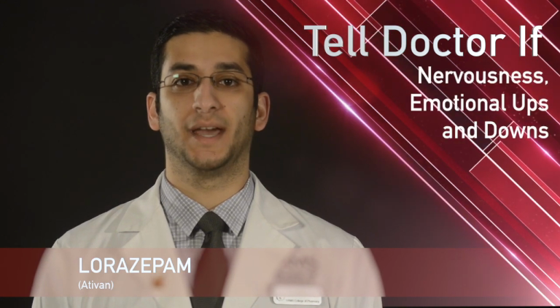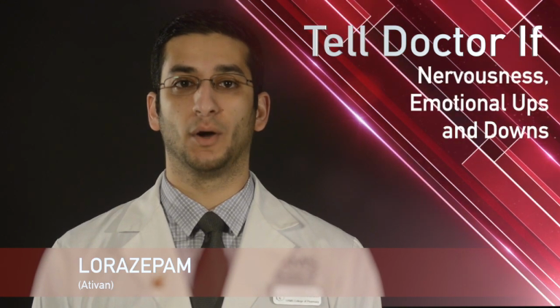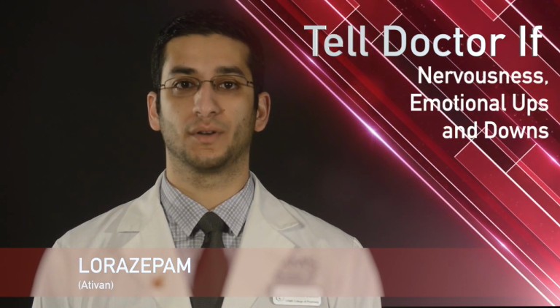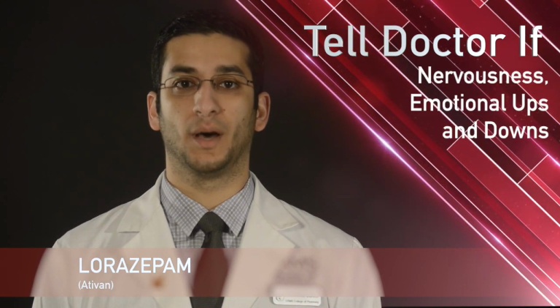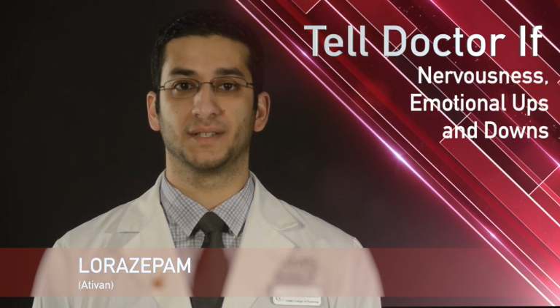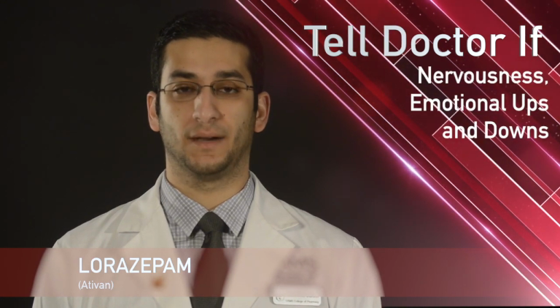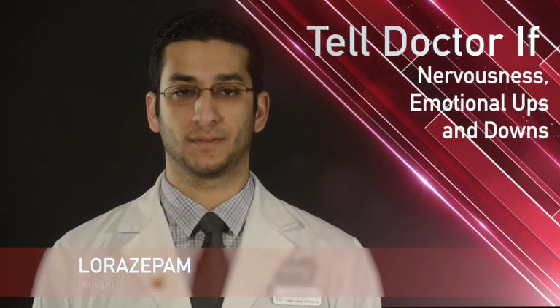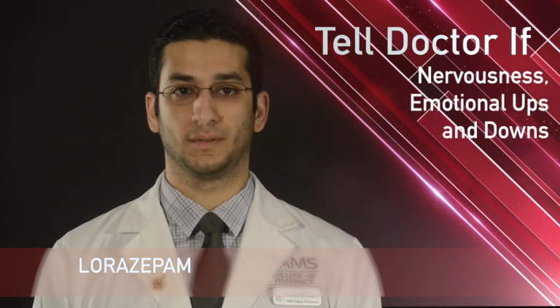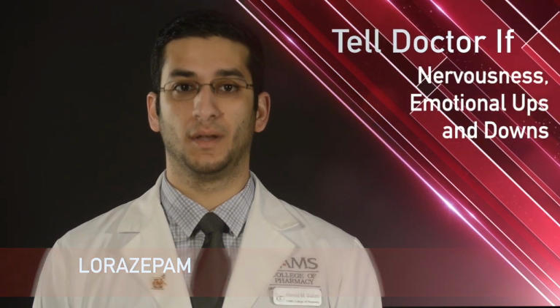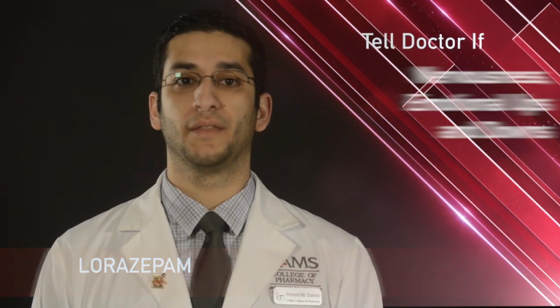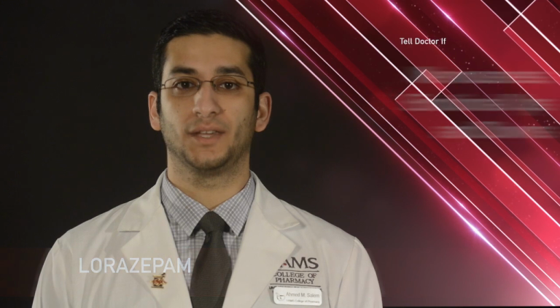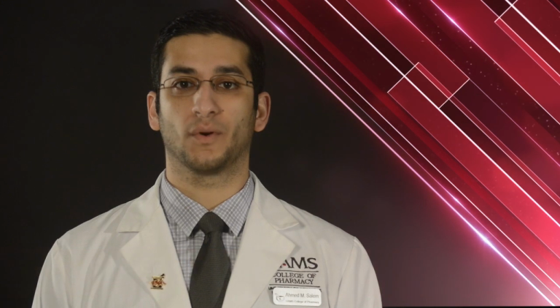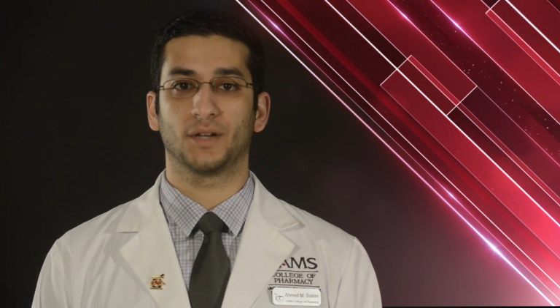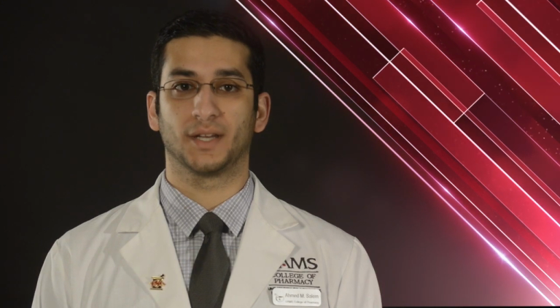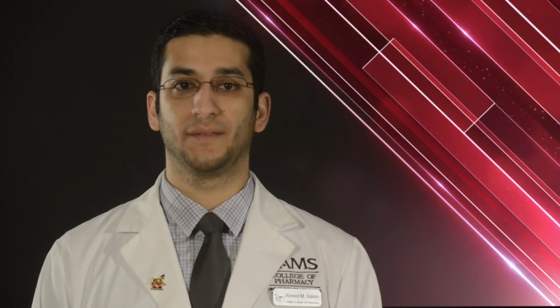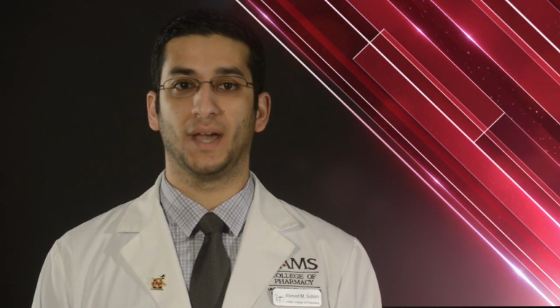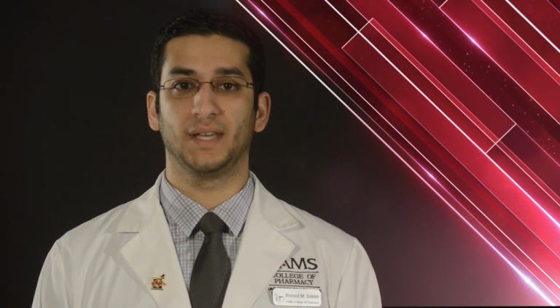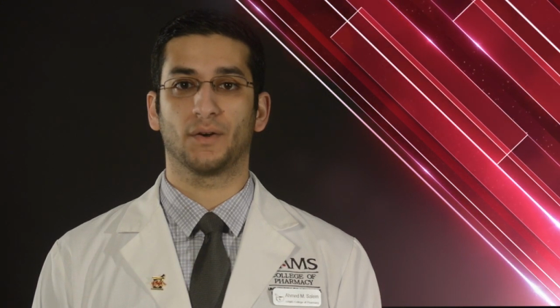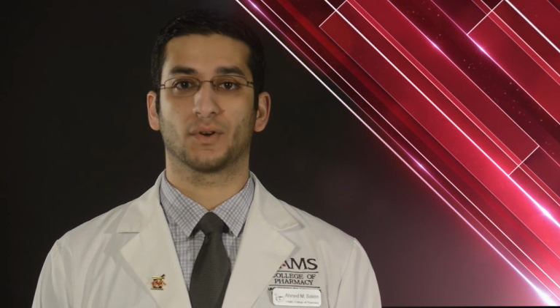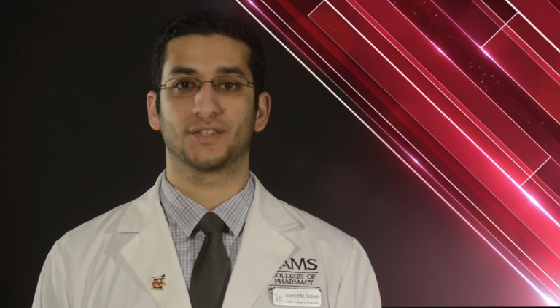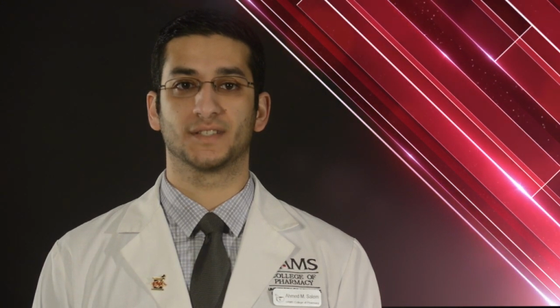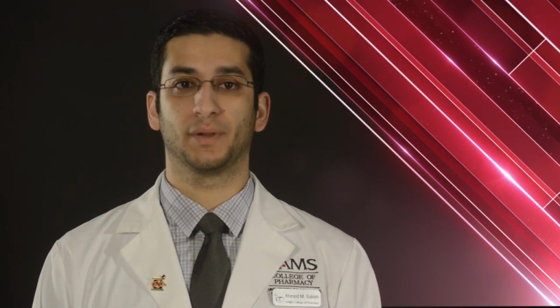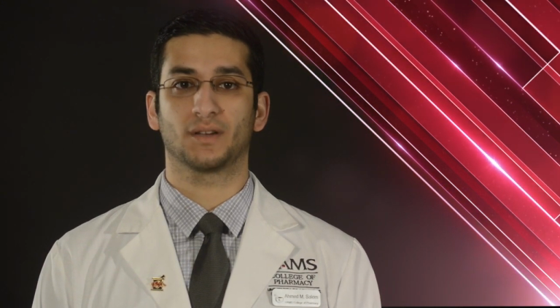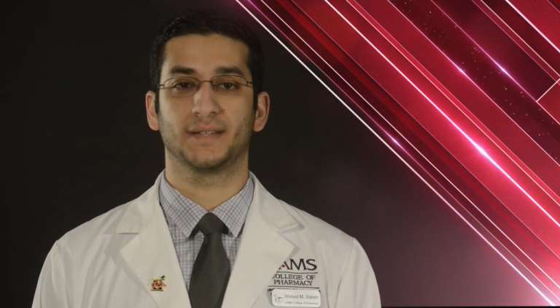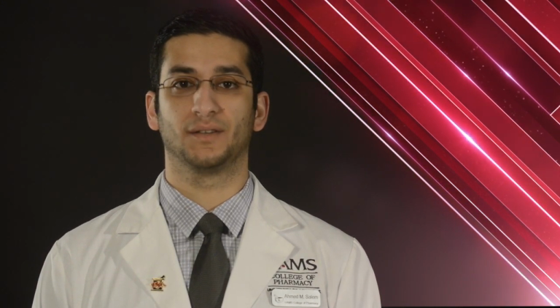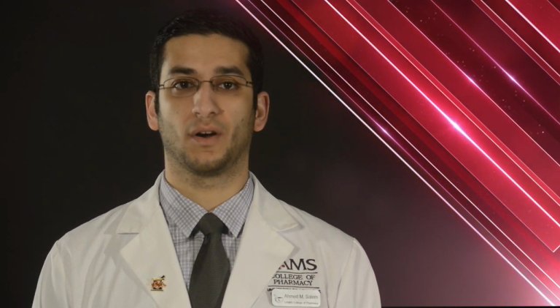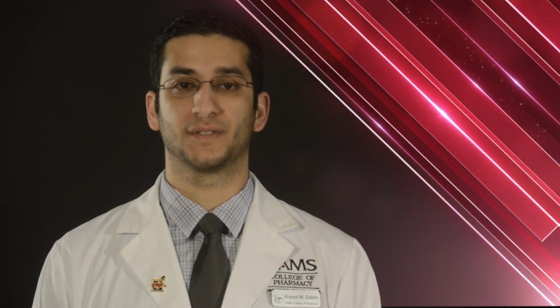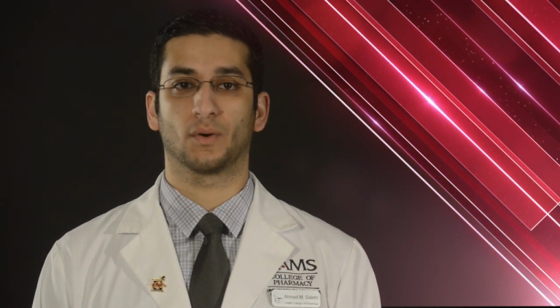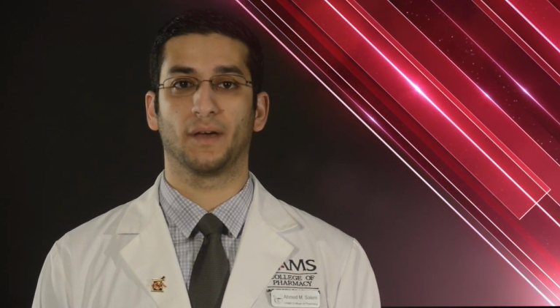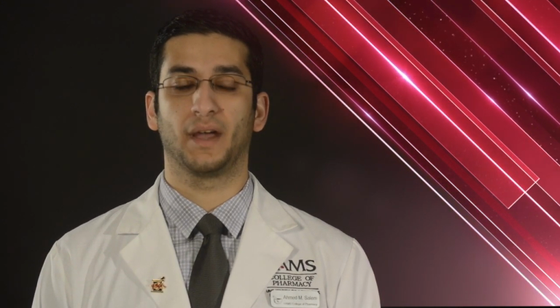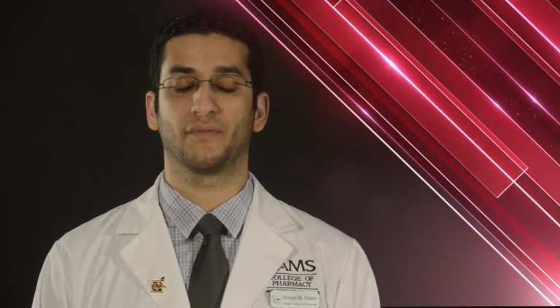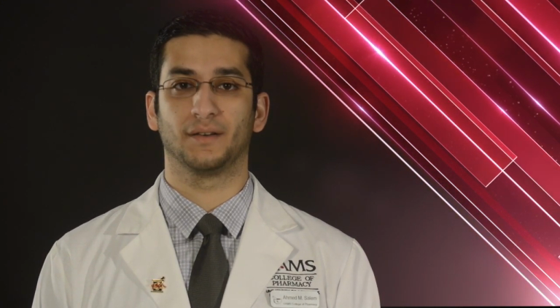Thank you for watching, and if you have any further questions, please contact your pharmacist or healthcare provider.